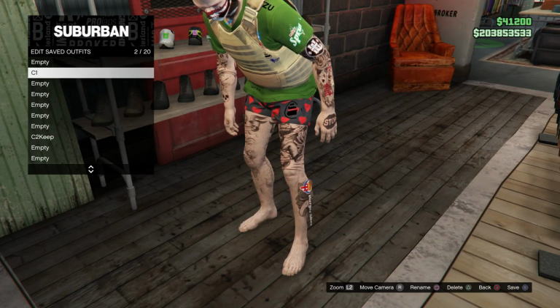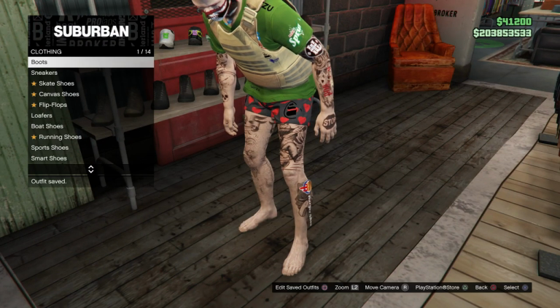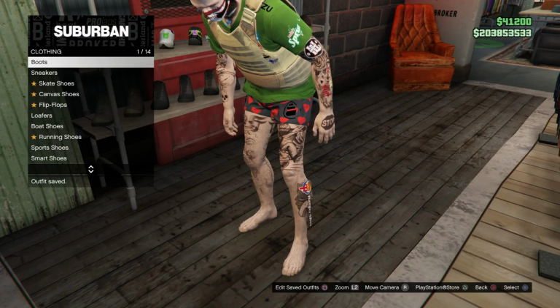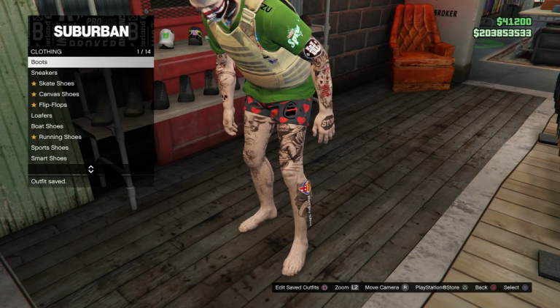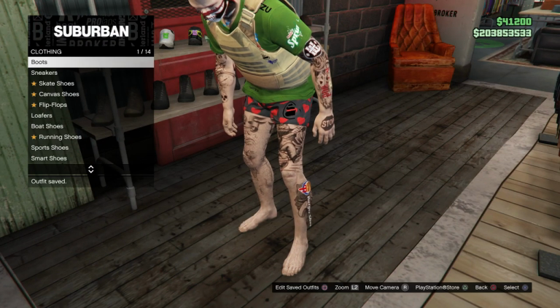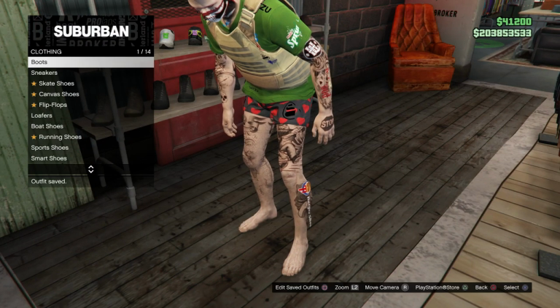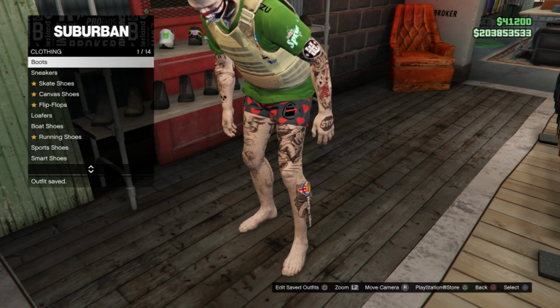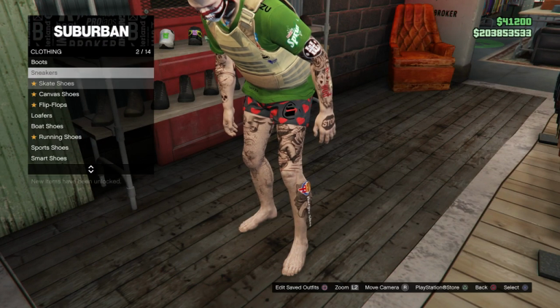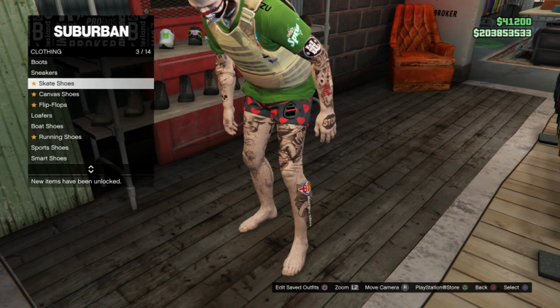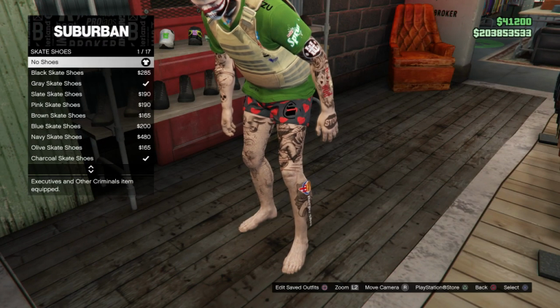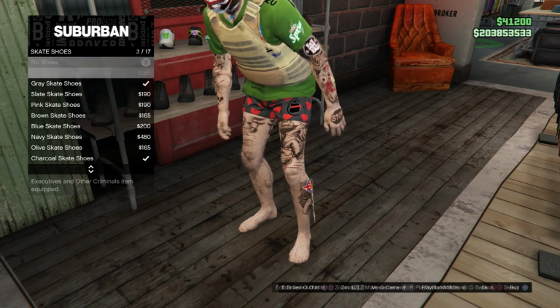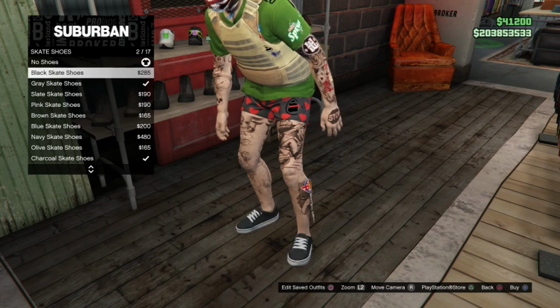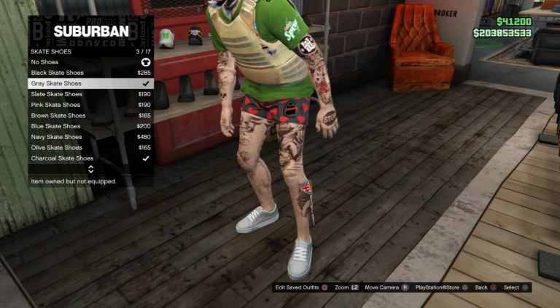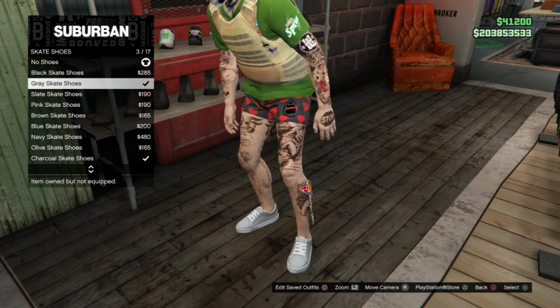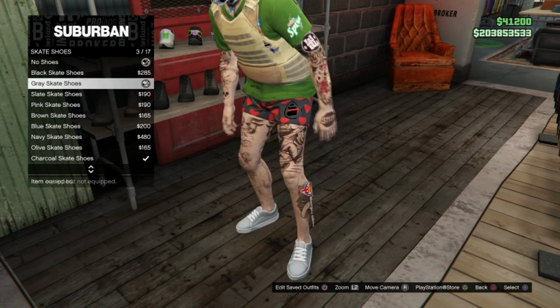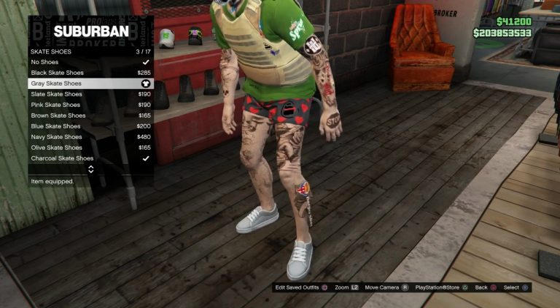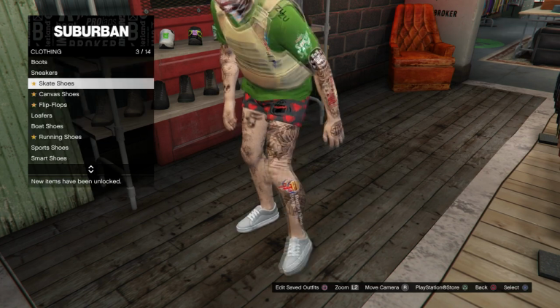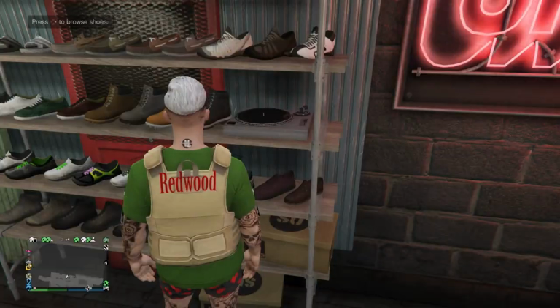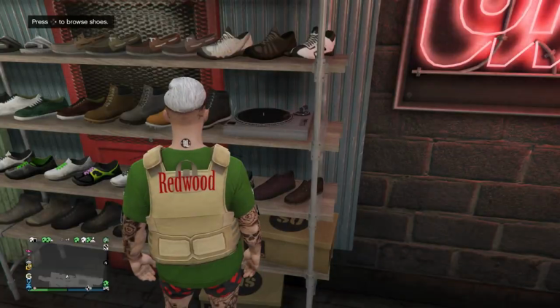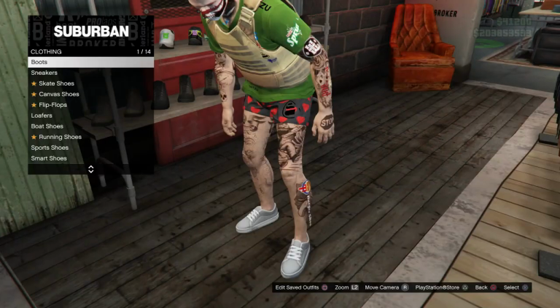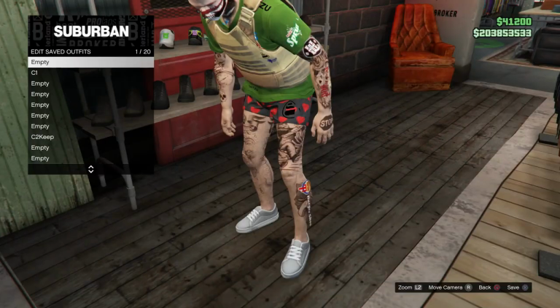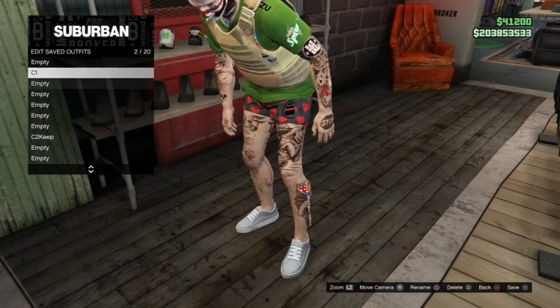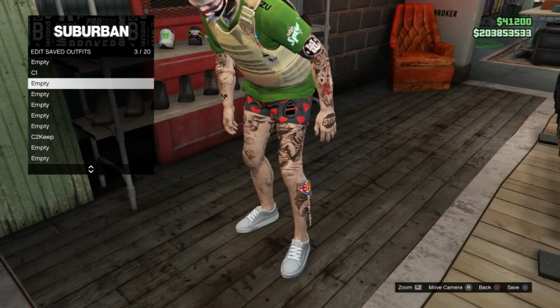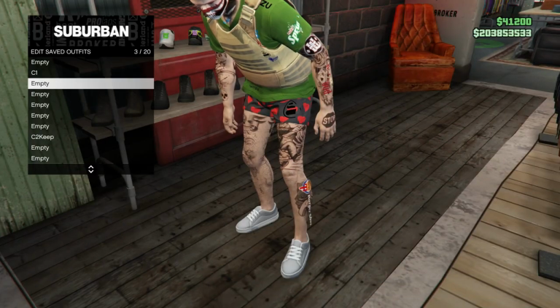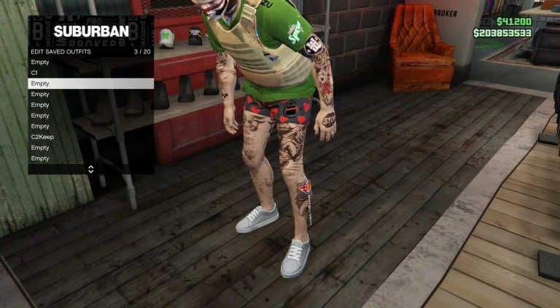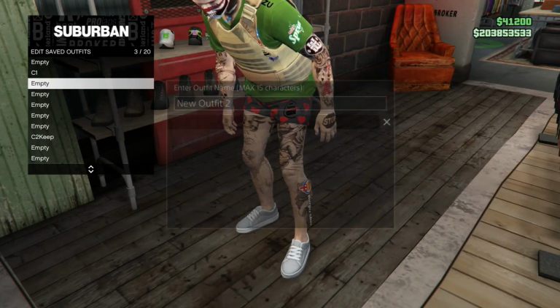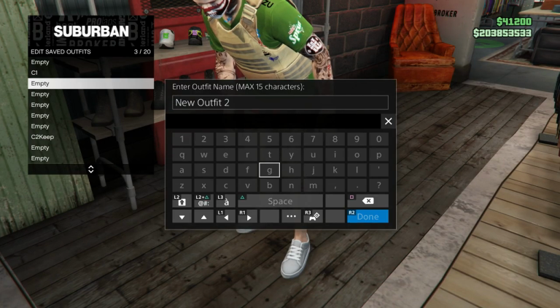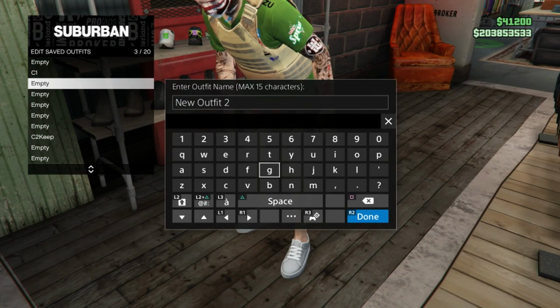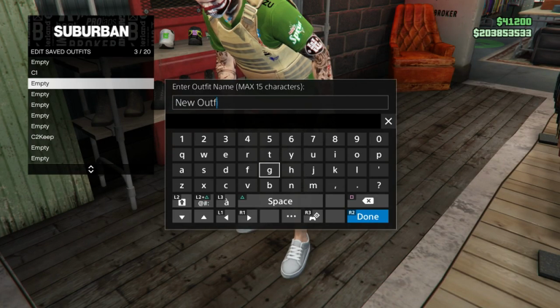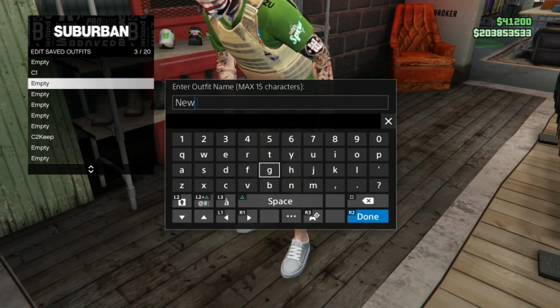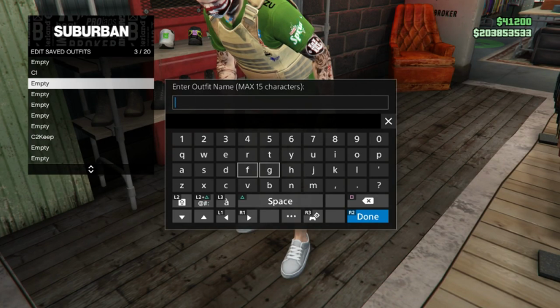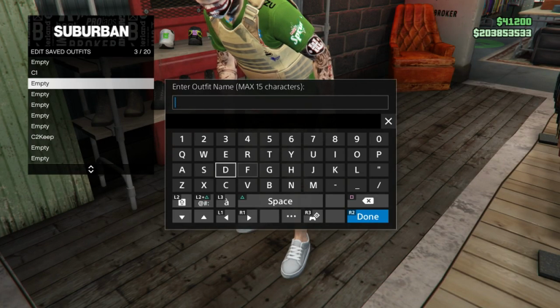For Console Two, go ahead and go to Skate Shoes and put on the Gray Skate Shoes. This will be your Console Two outfit.